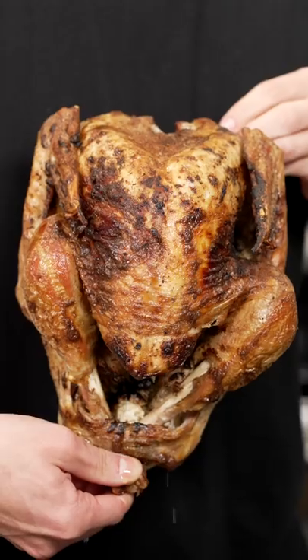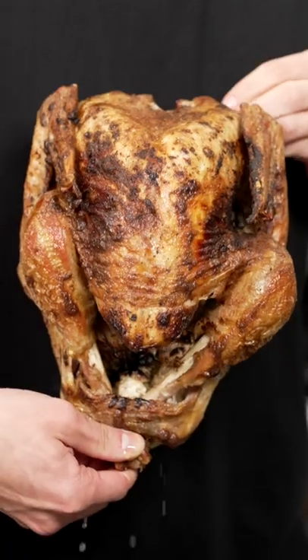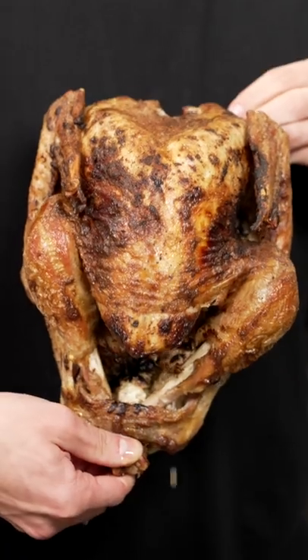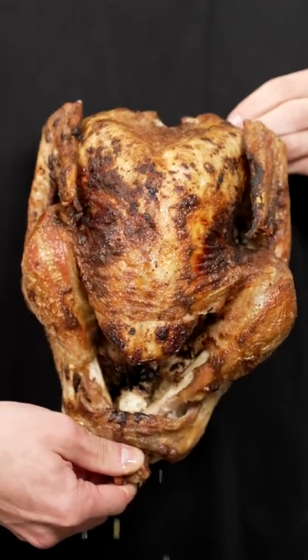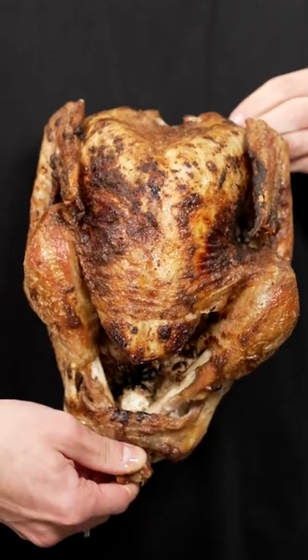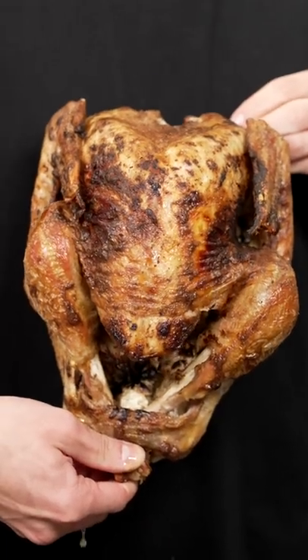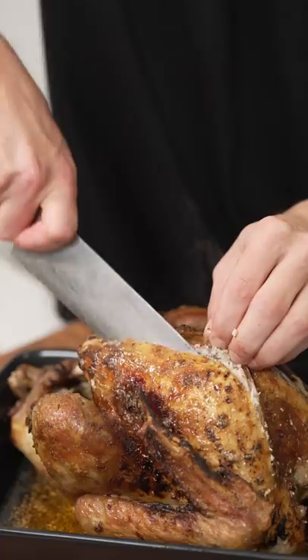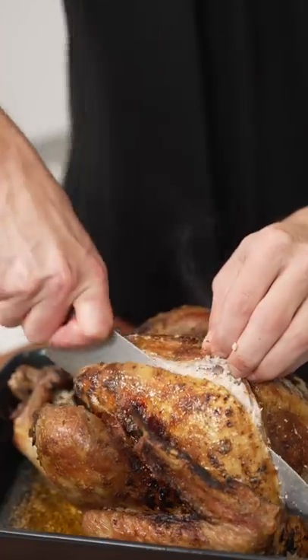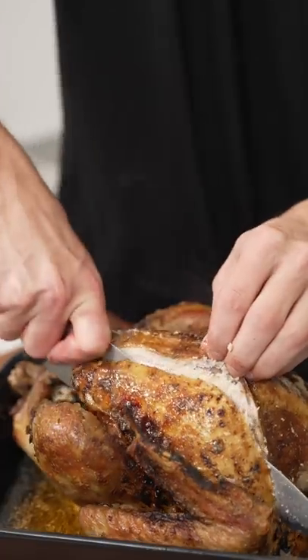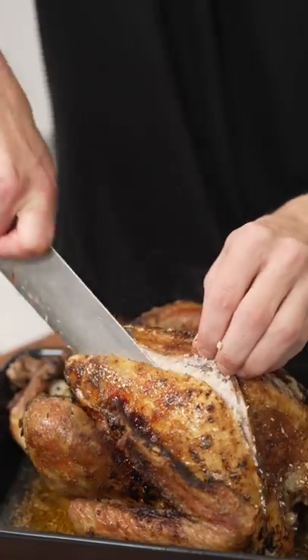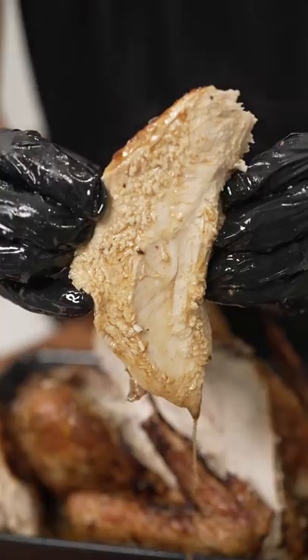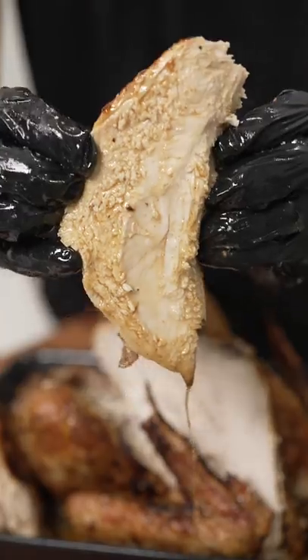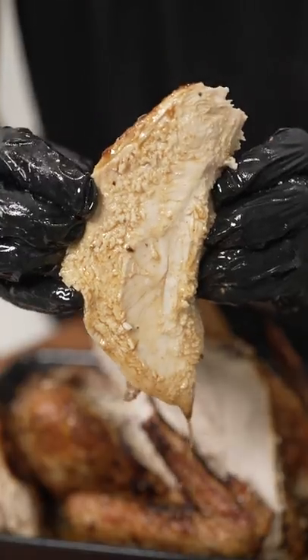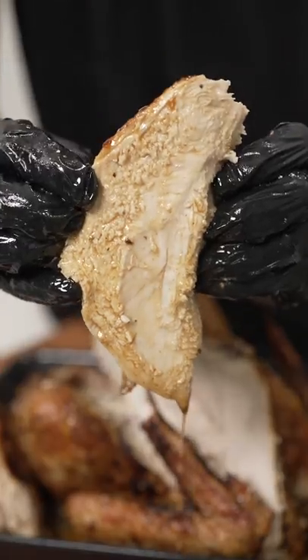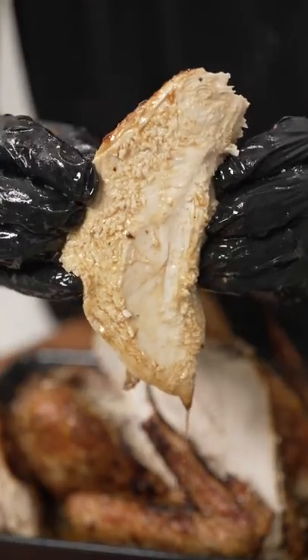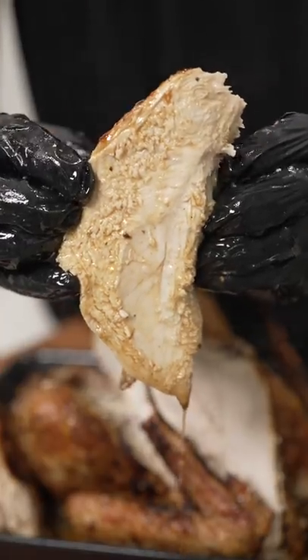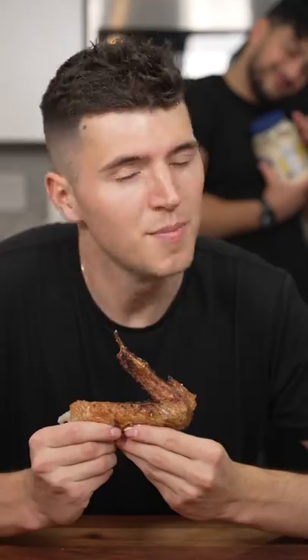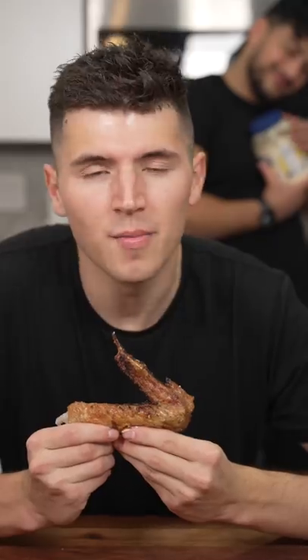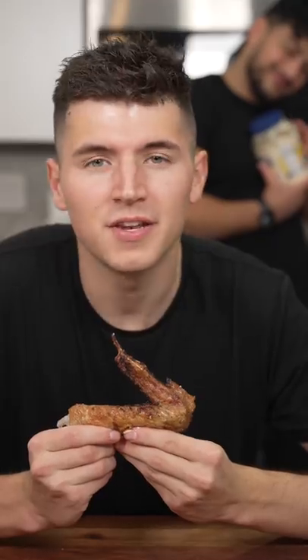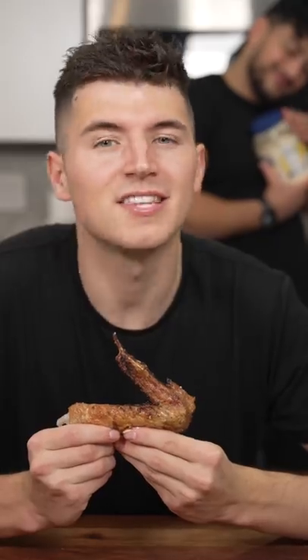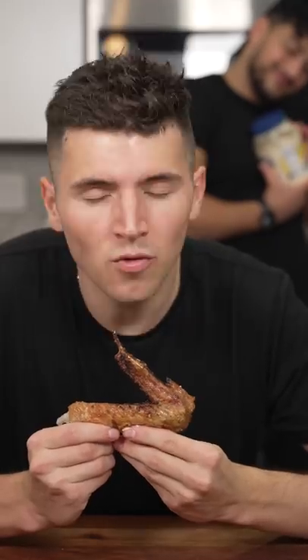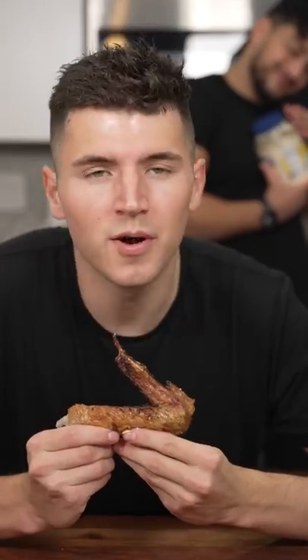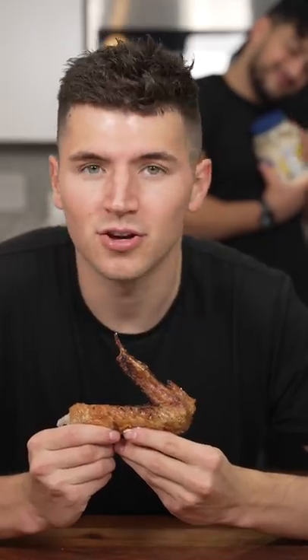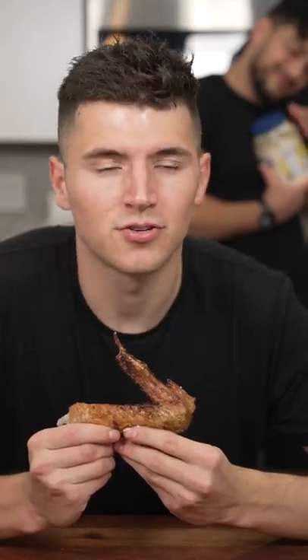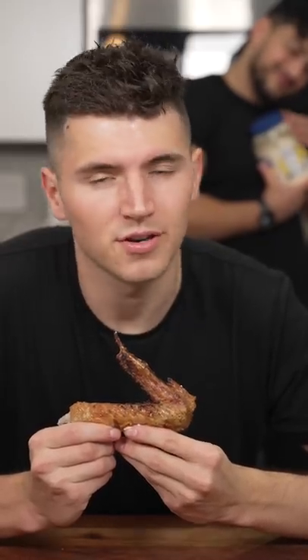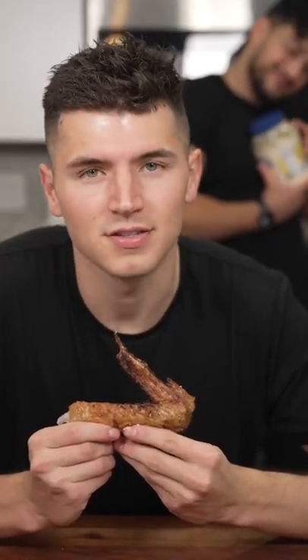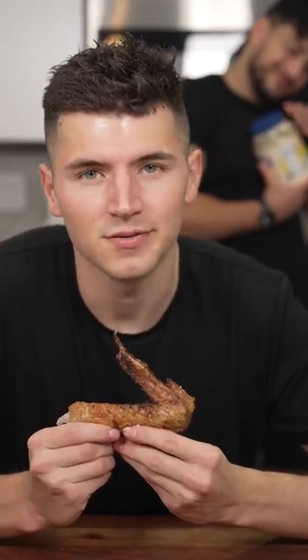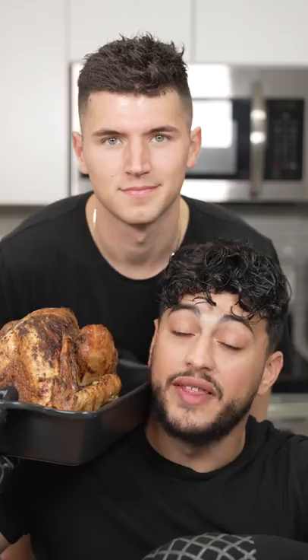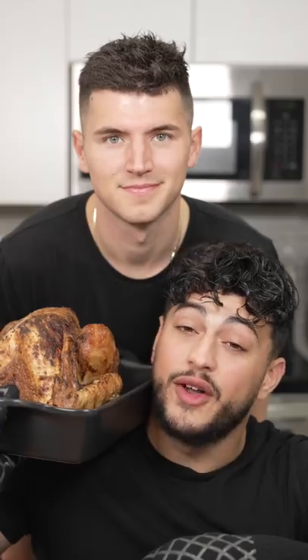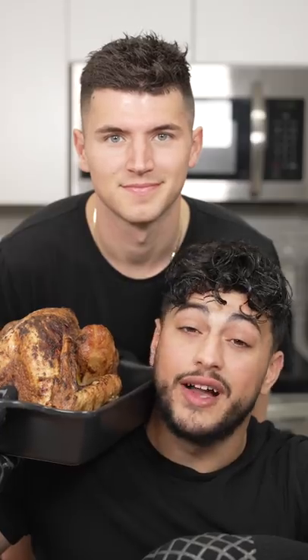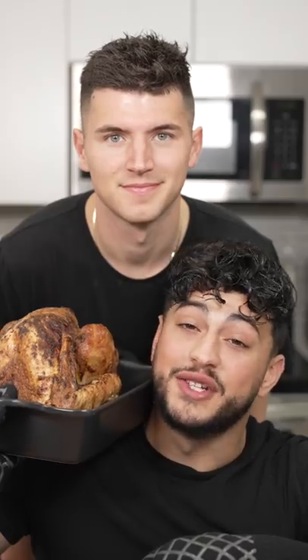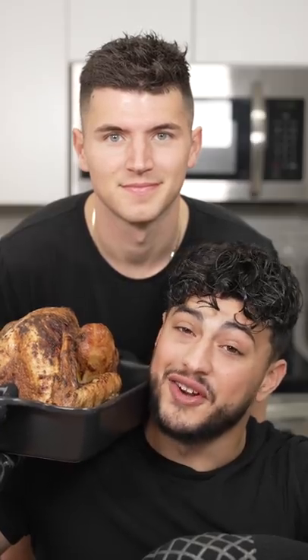Now that is one beautiful bird. Now we slice in and appreciate that juice. The mayo method is the only way to cook your turkey this year. Fine, the mayo actually works.